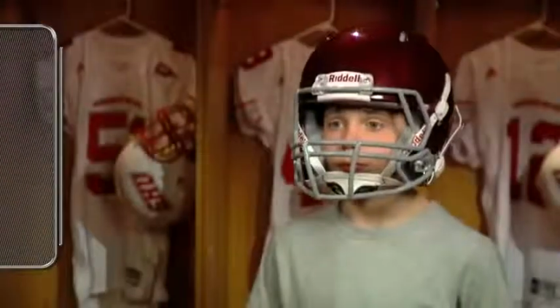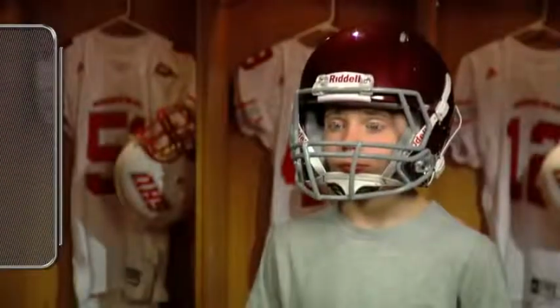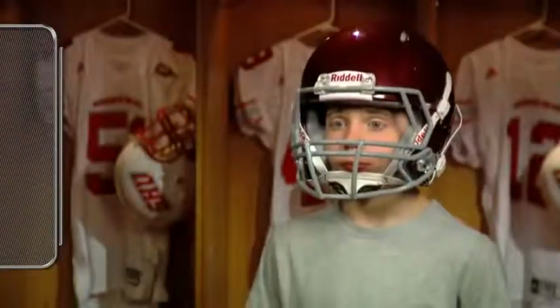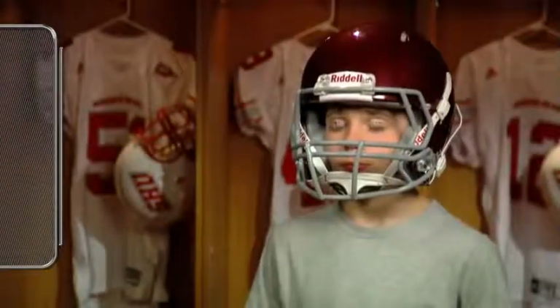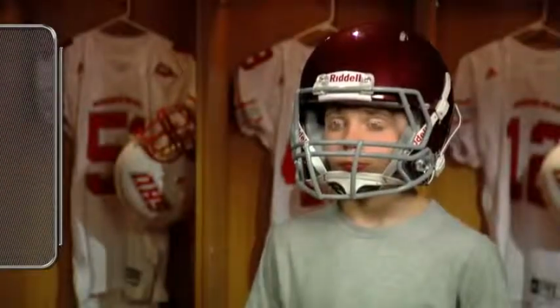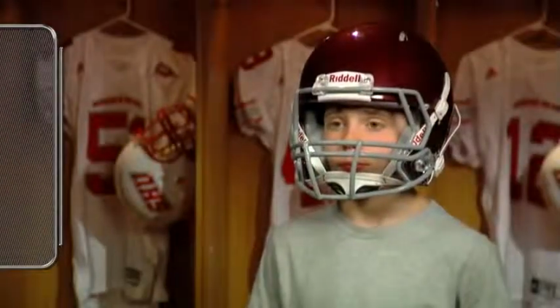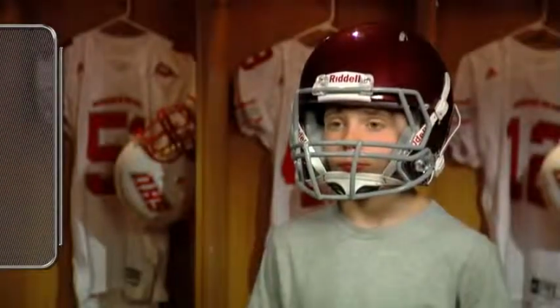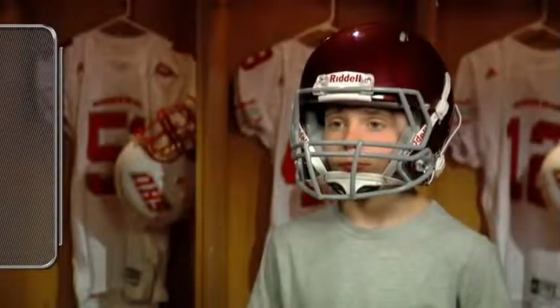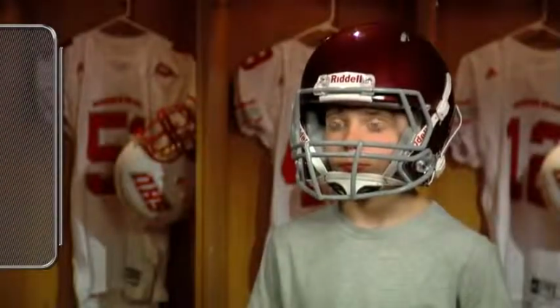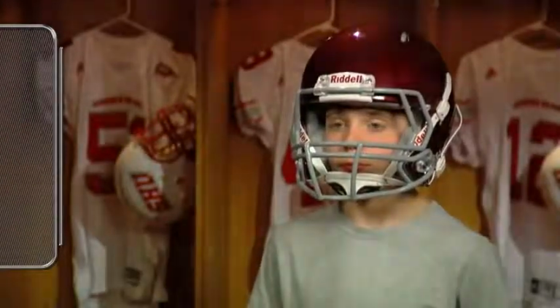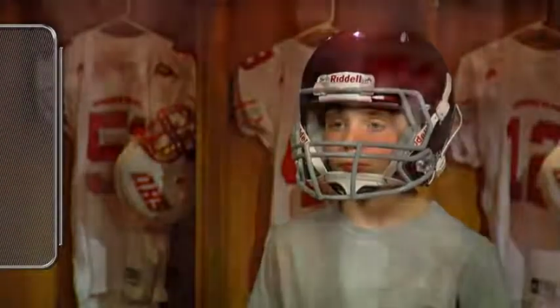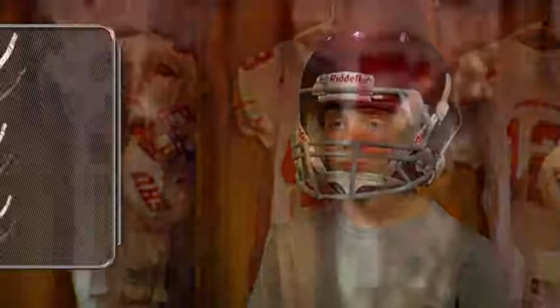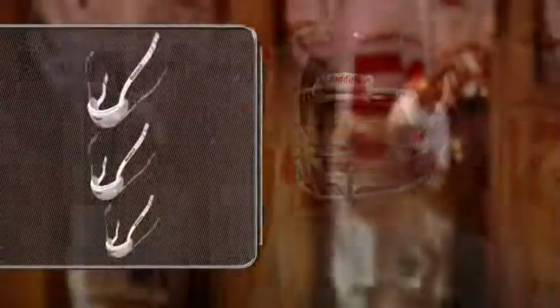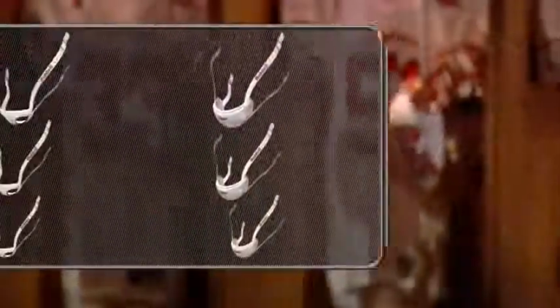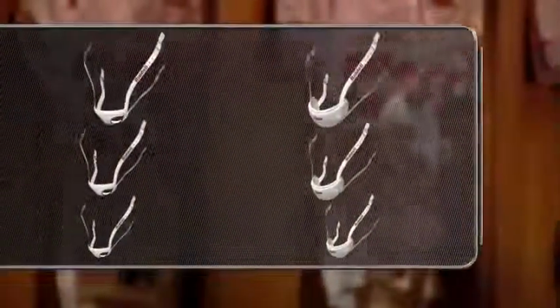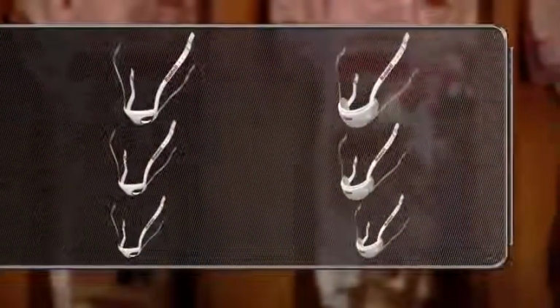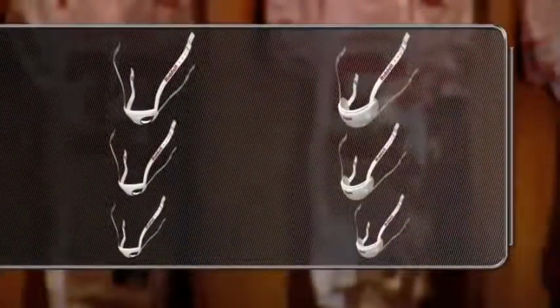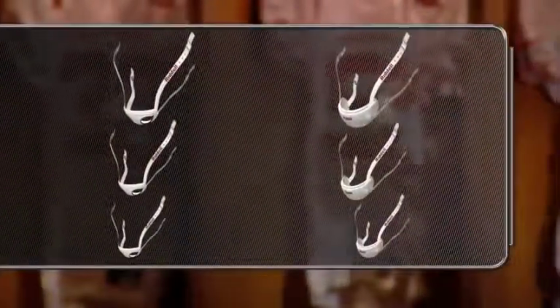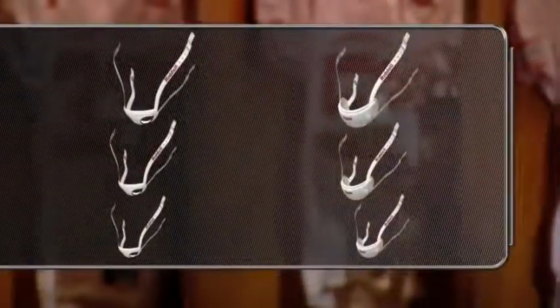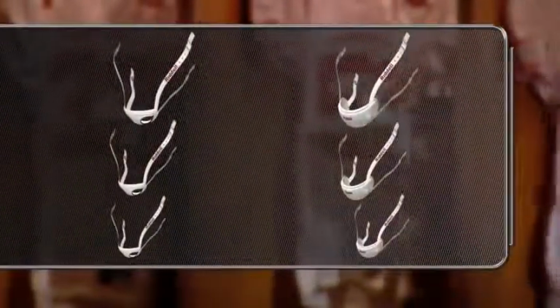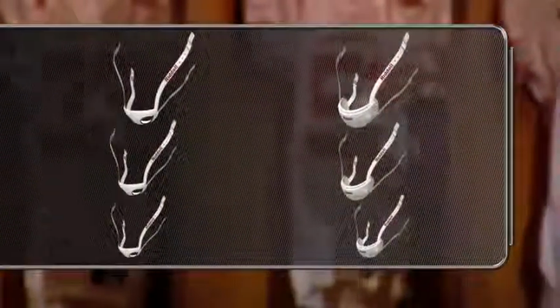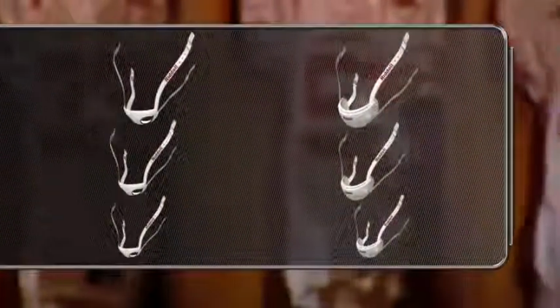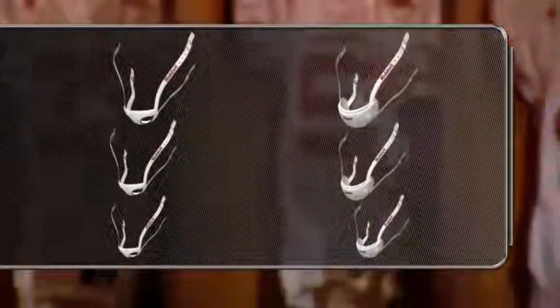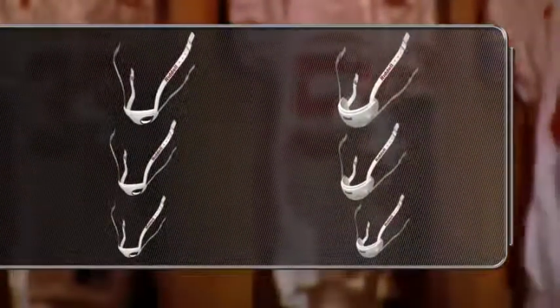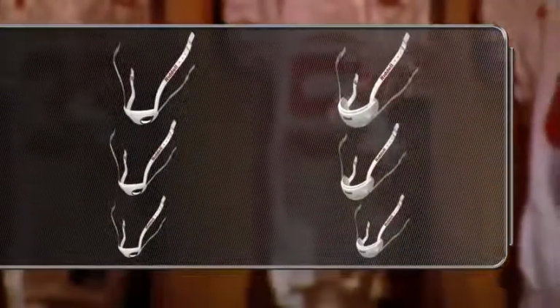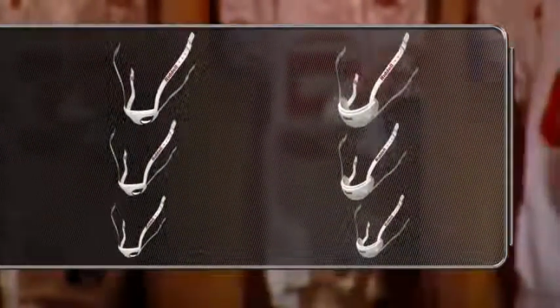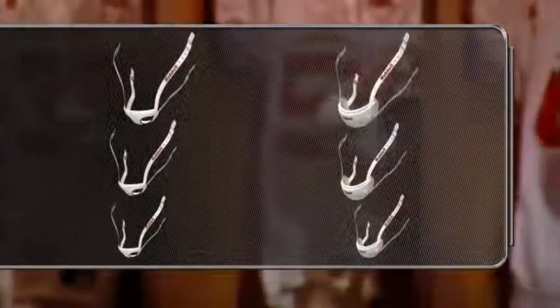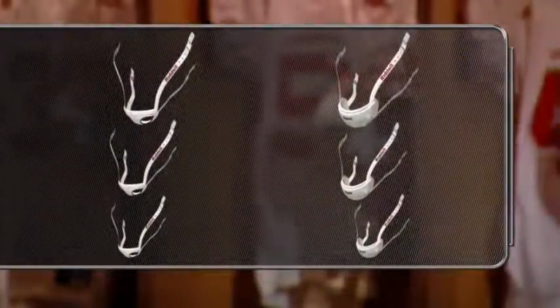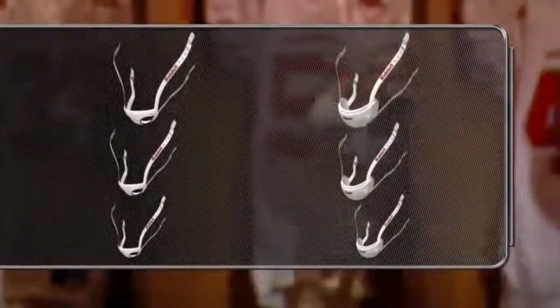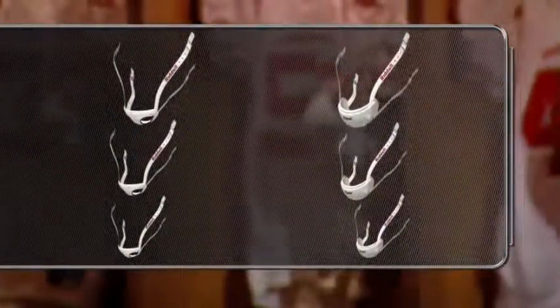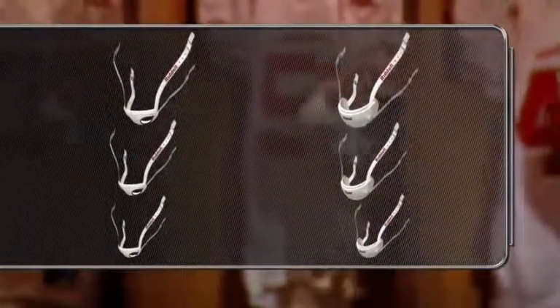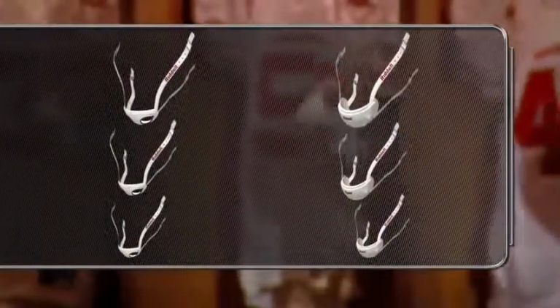With the chin strap buckled, the helmet should feel comfortable and snug. Chin straps are available in multiple sizes to best fit the player's chin.